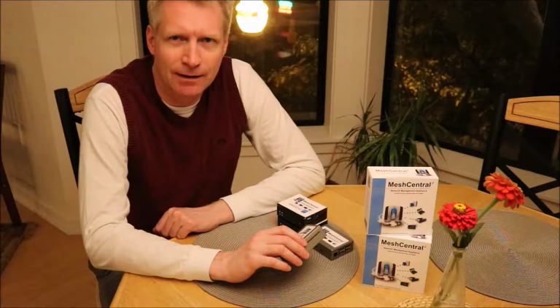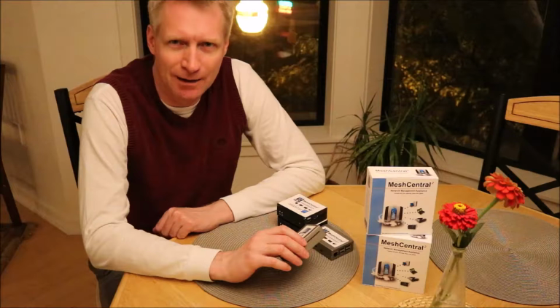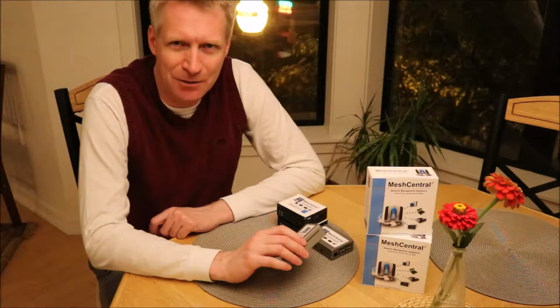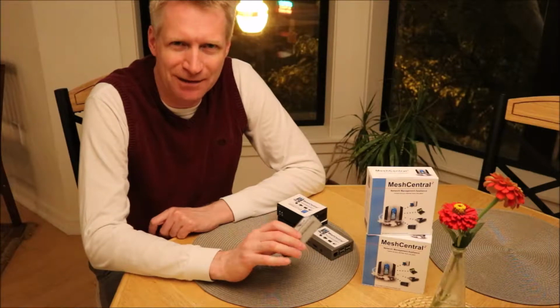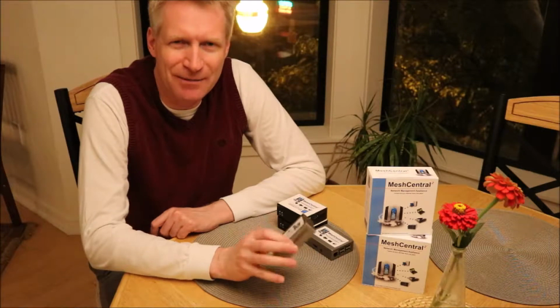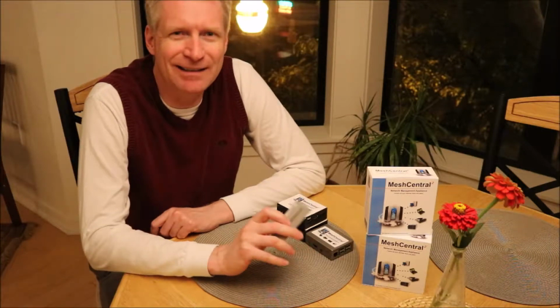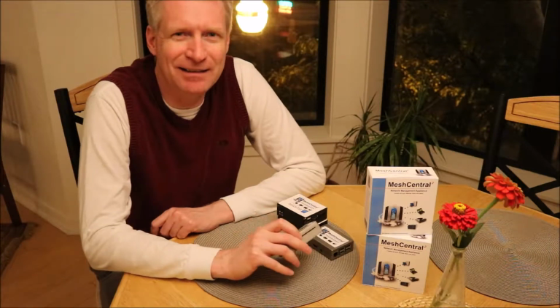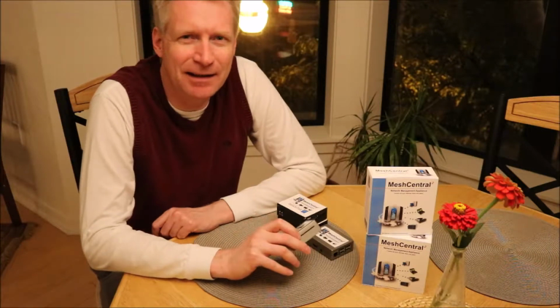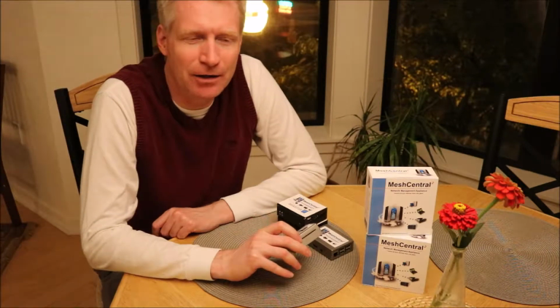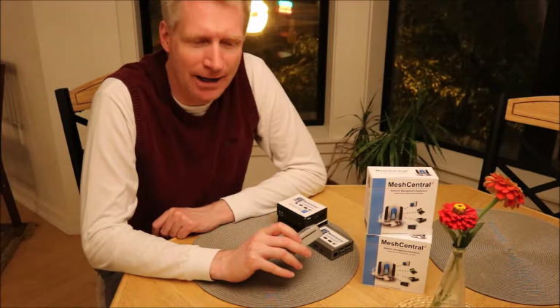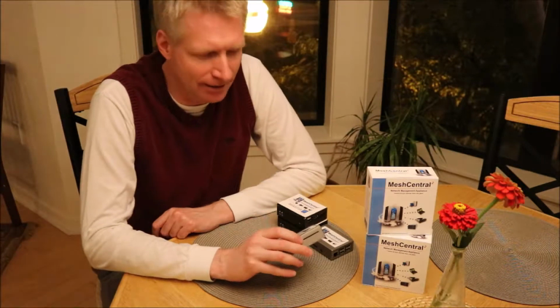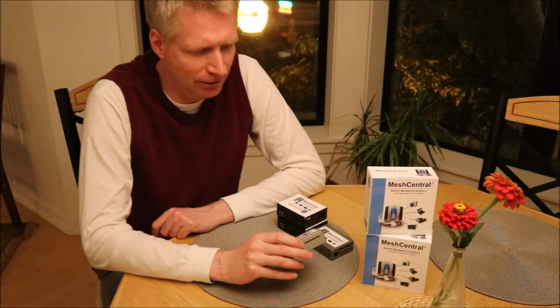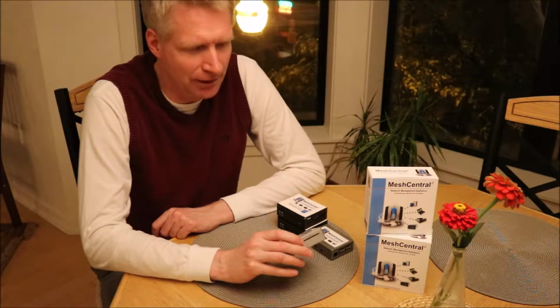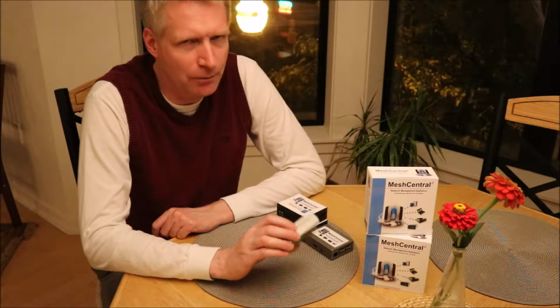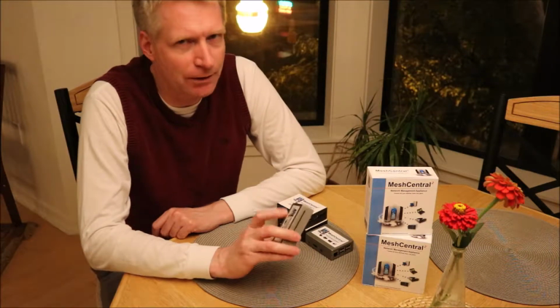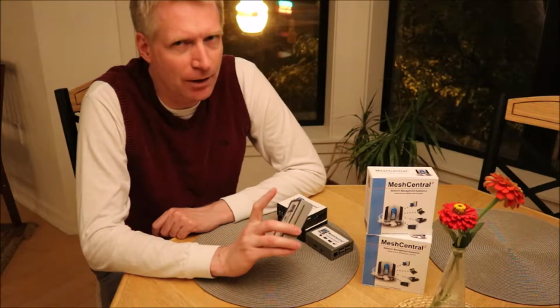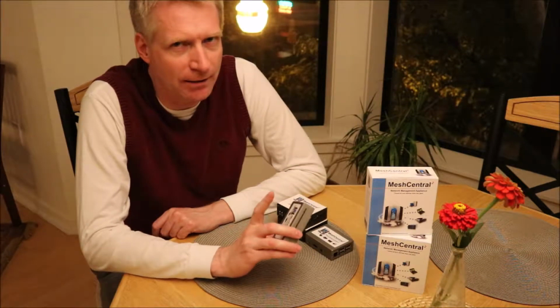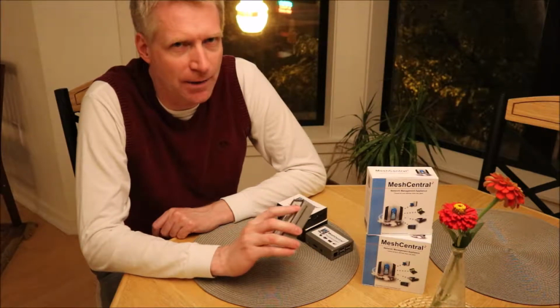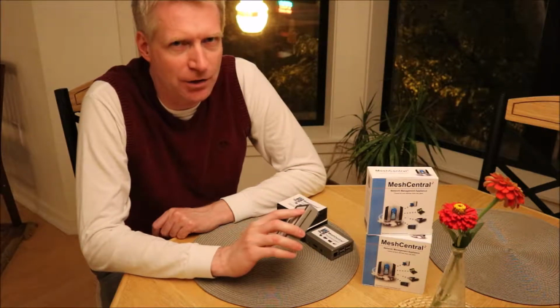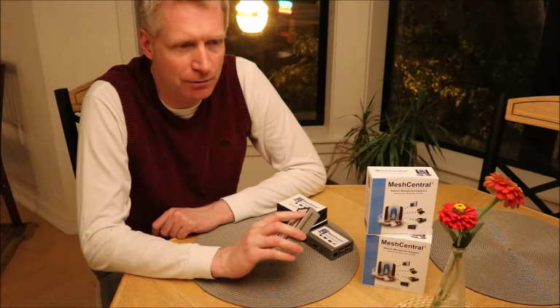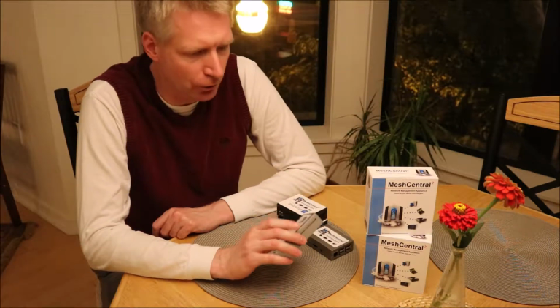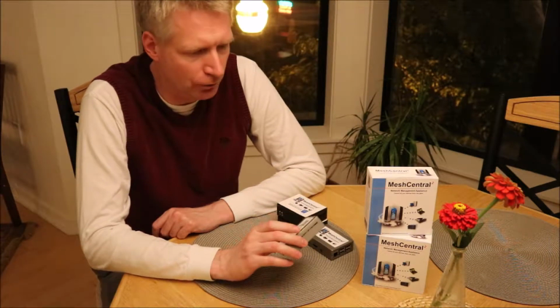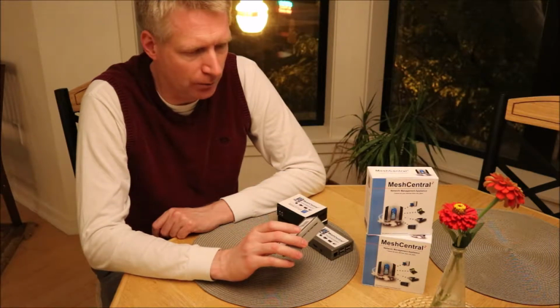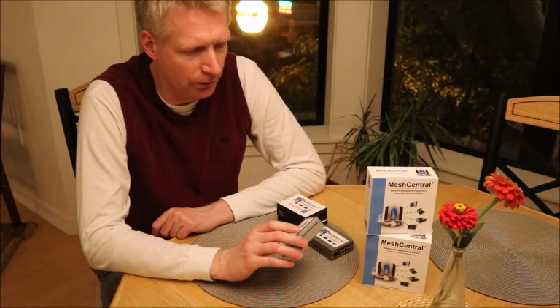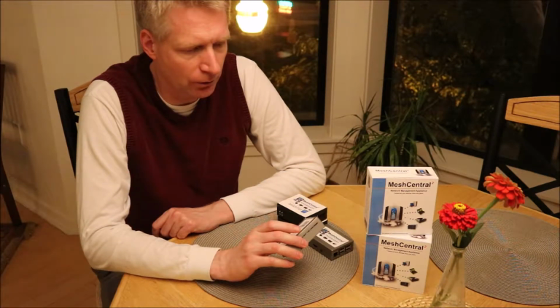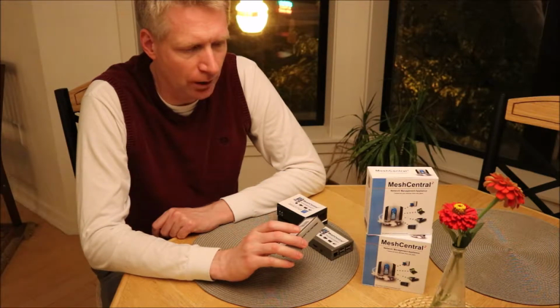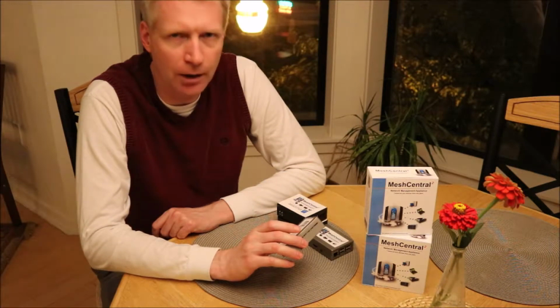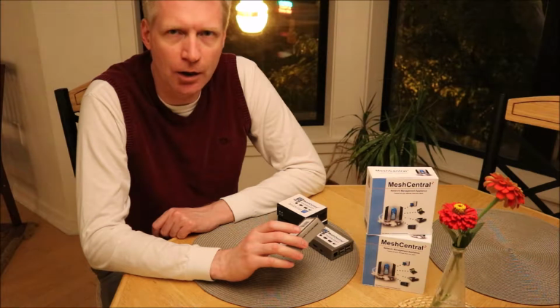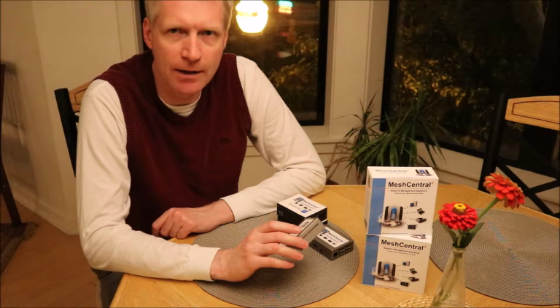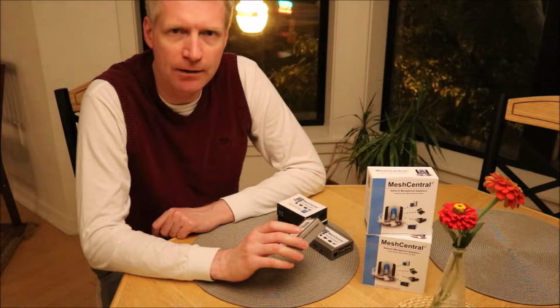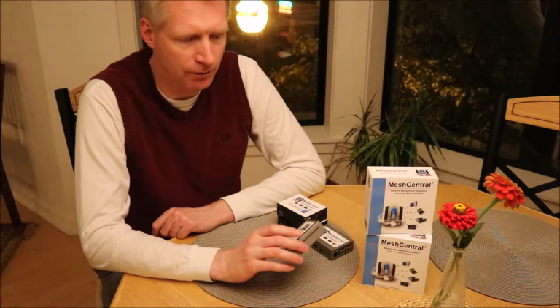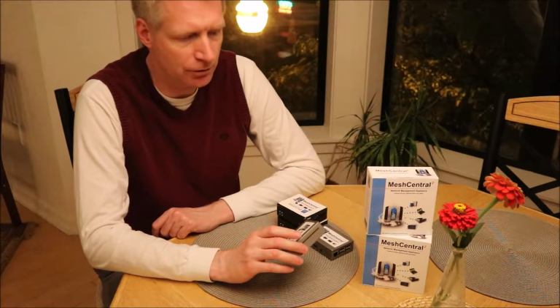Hello, I'm Elien St. Hilaire and in this video I want to talk about MeshCentral 2 and what's coming in the future.